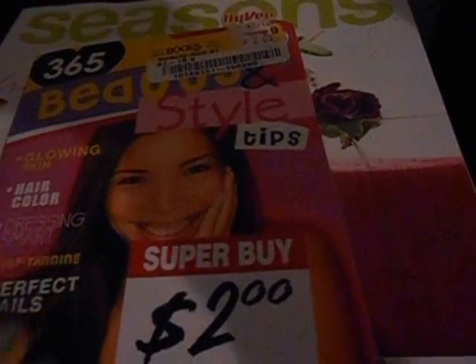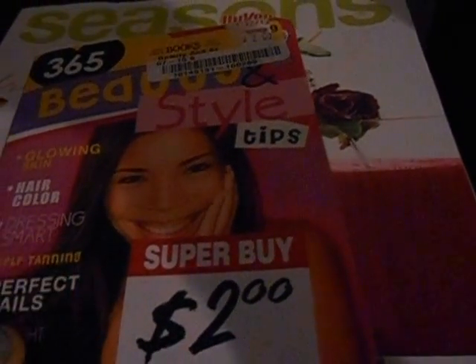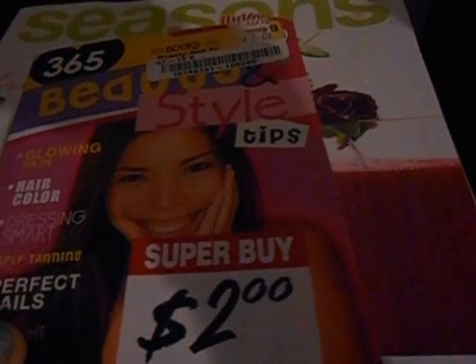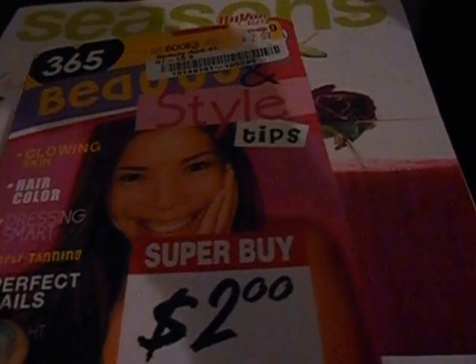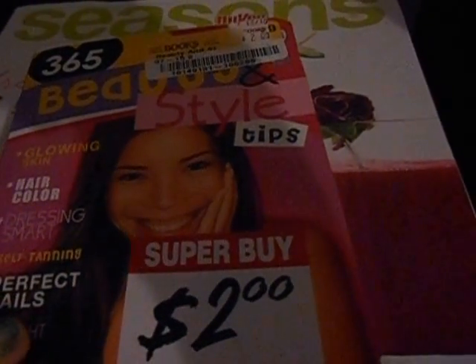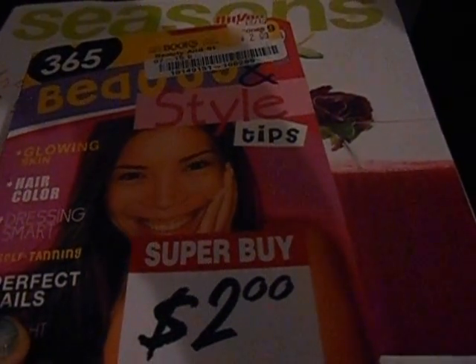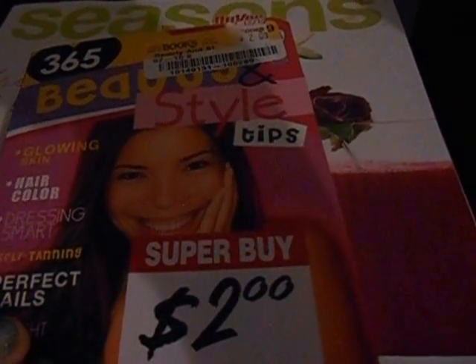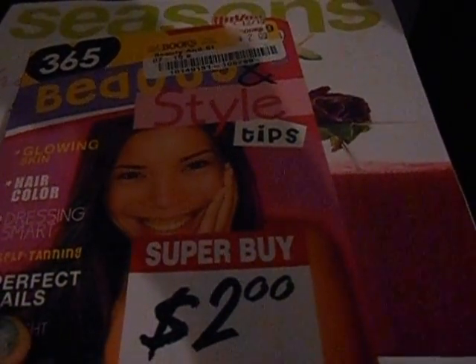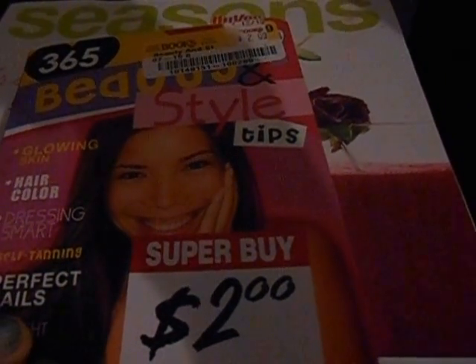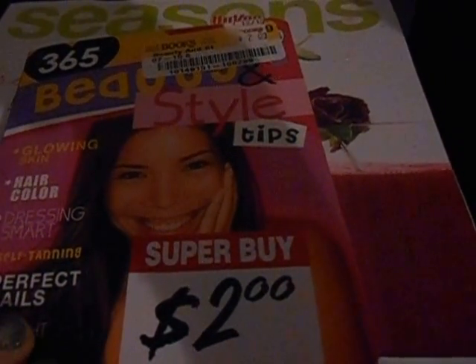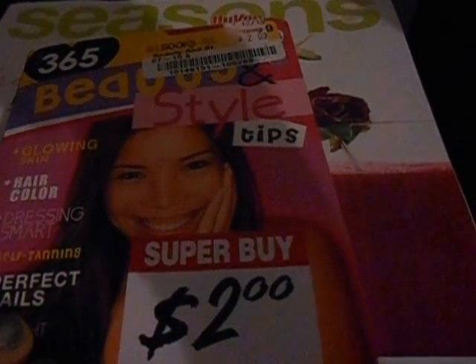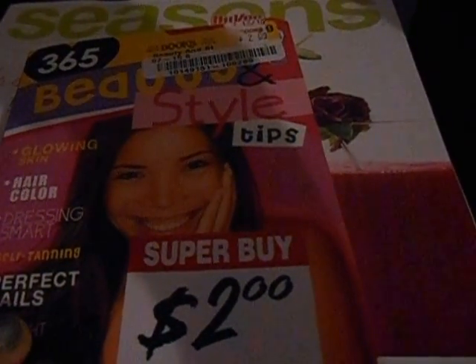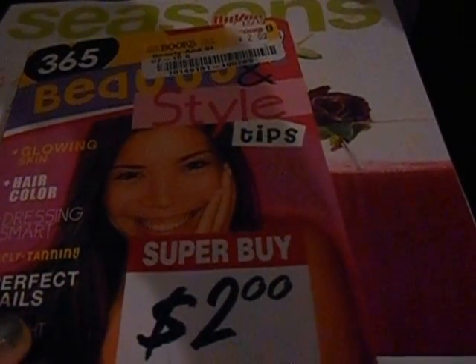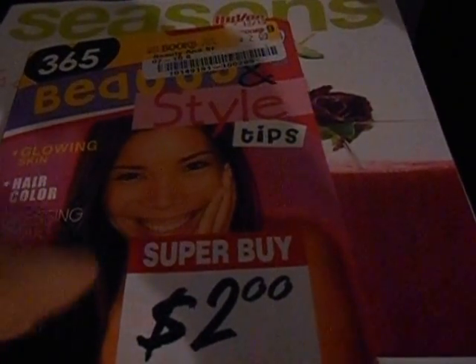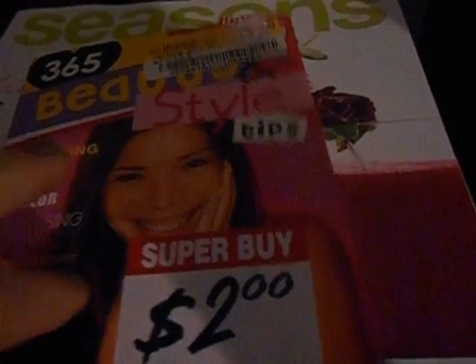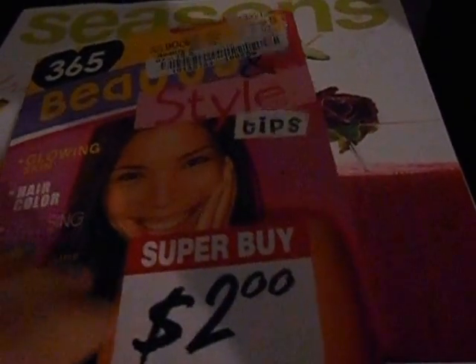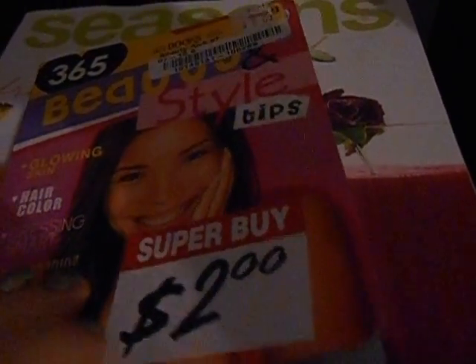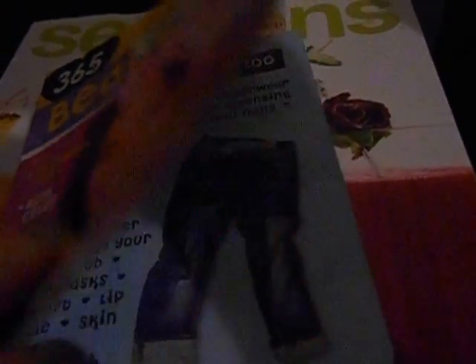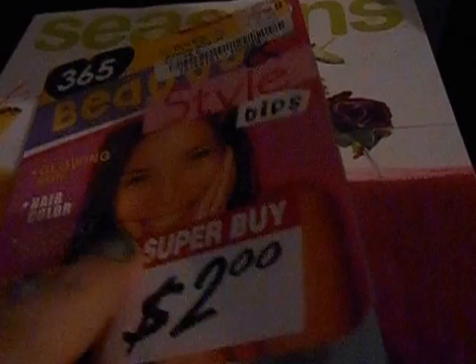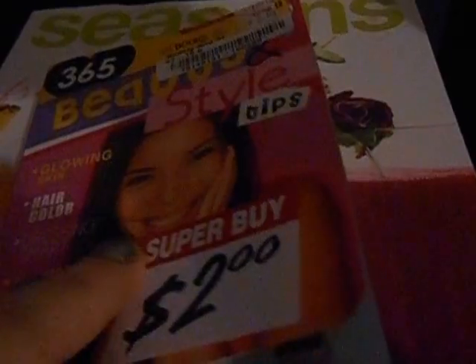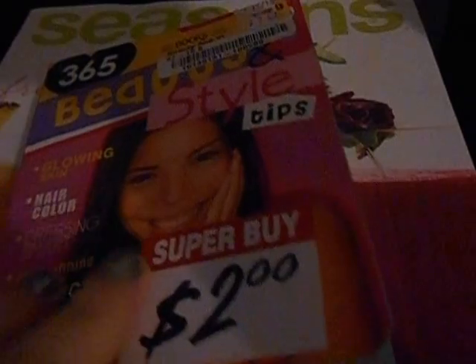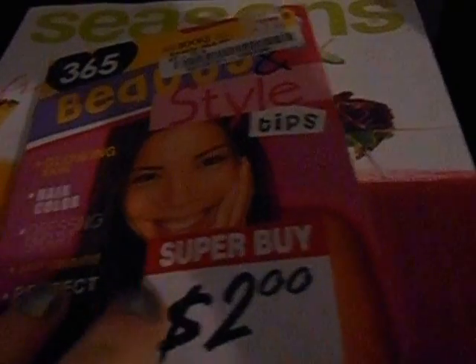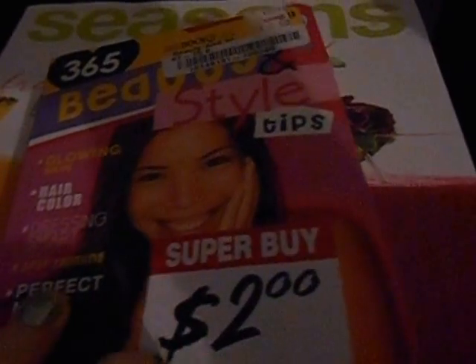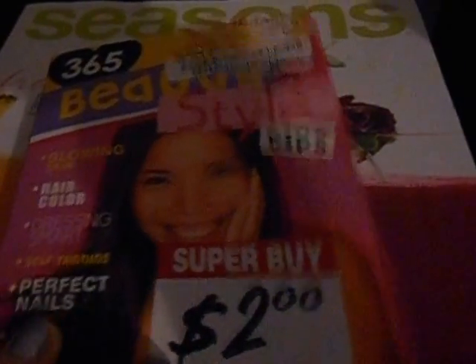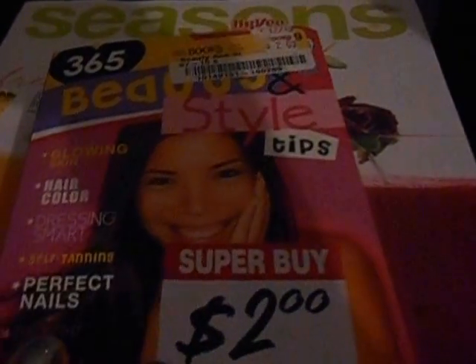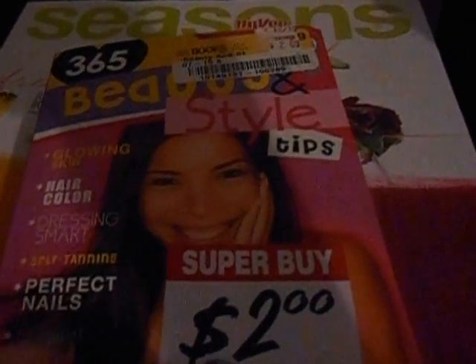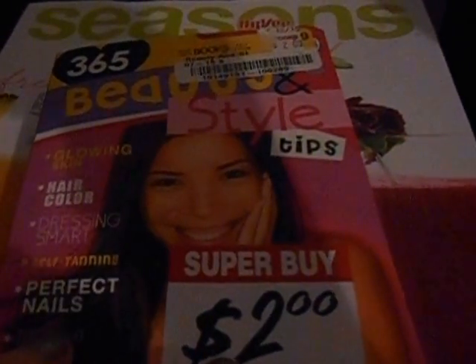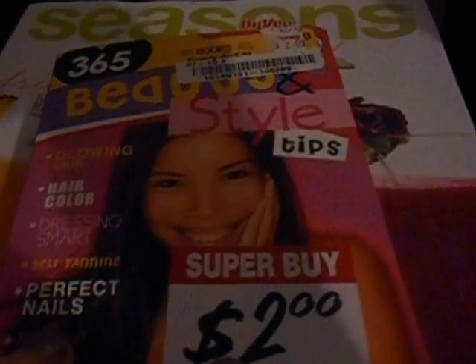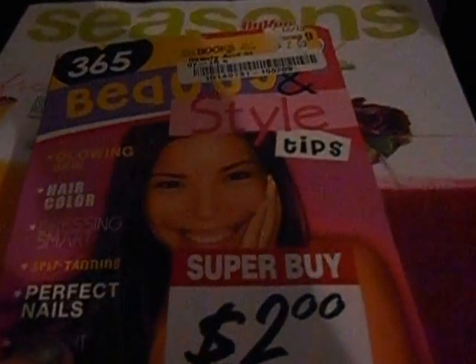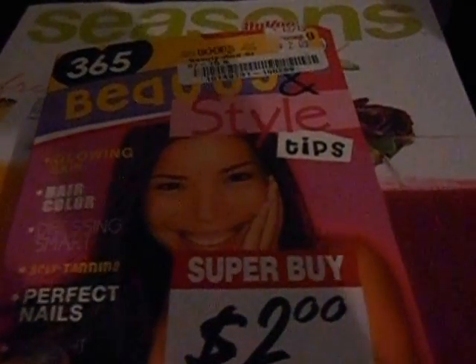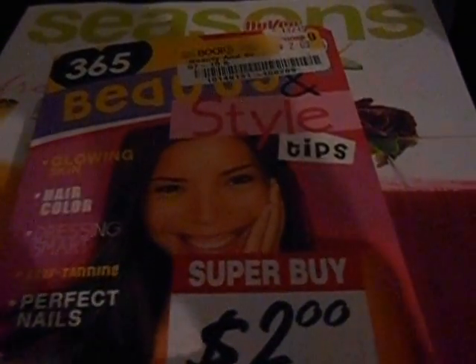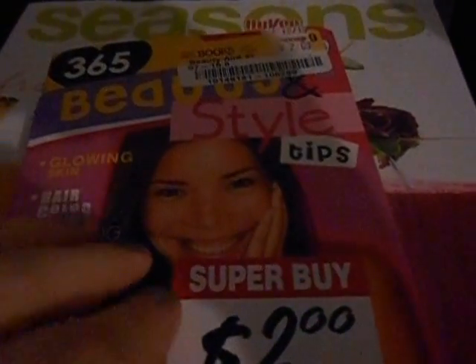If you want to see the other three days, the other three tips, I'll link them below. I got this book at Half Price Books for $2.